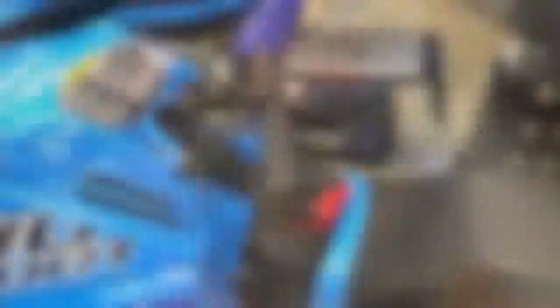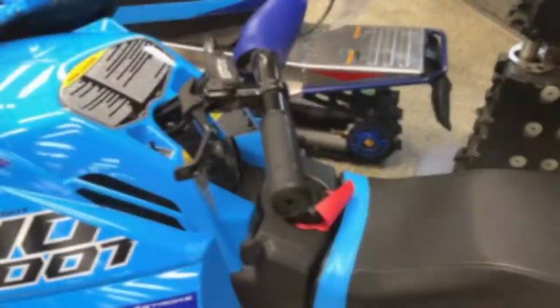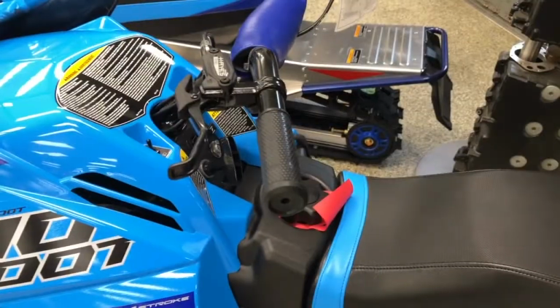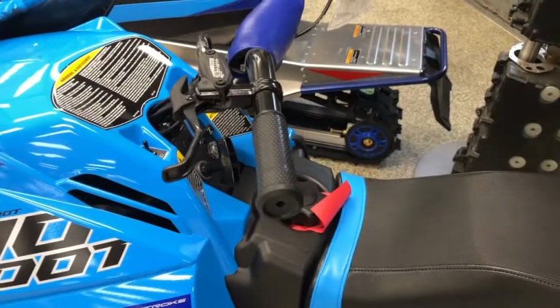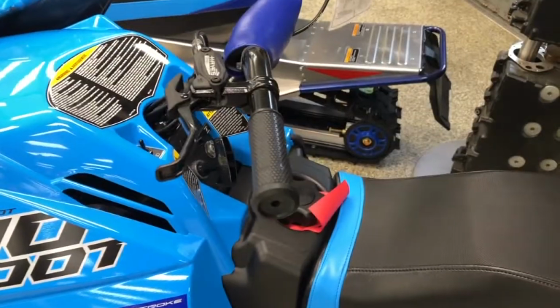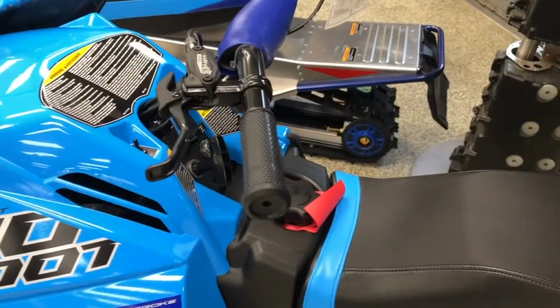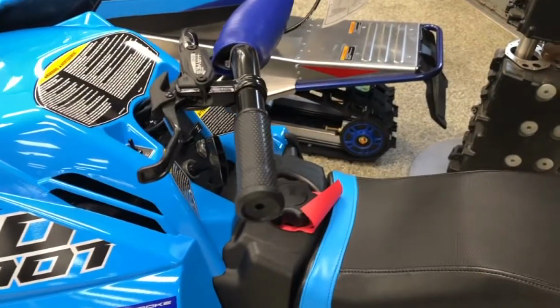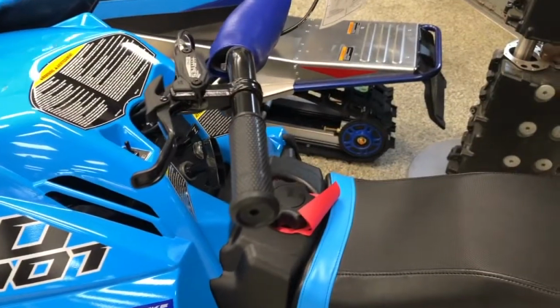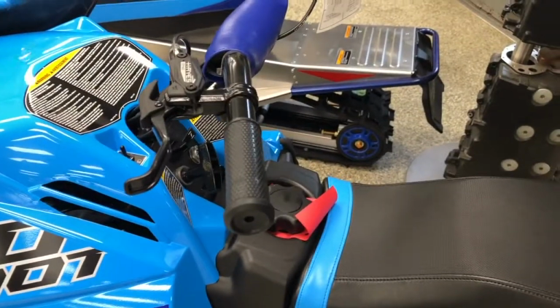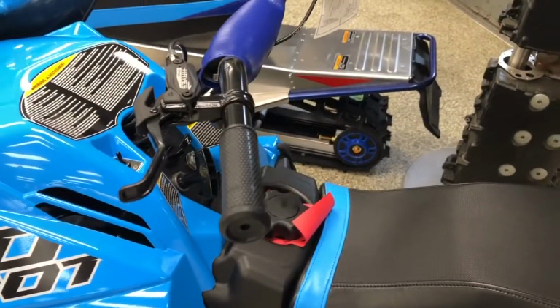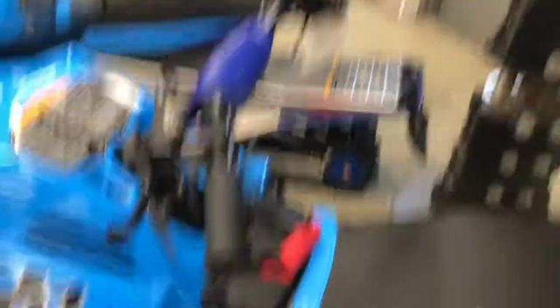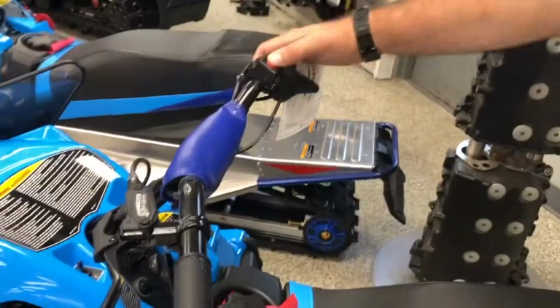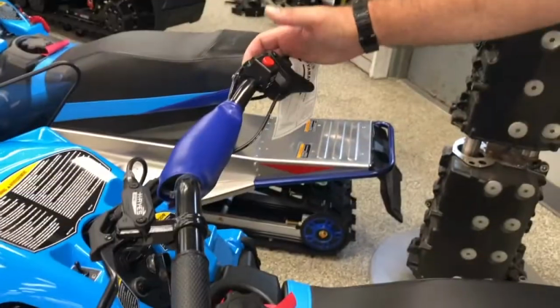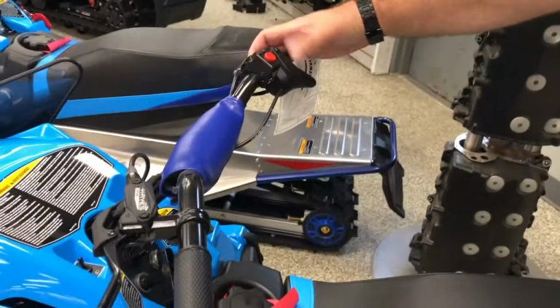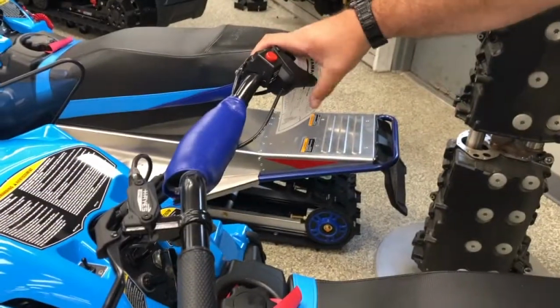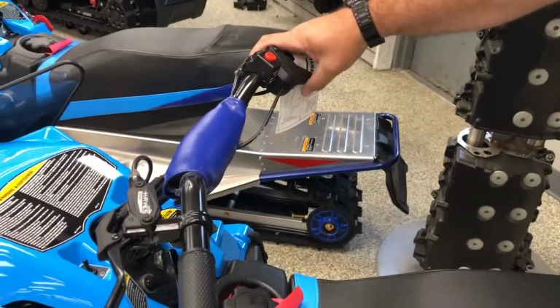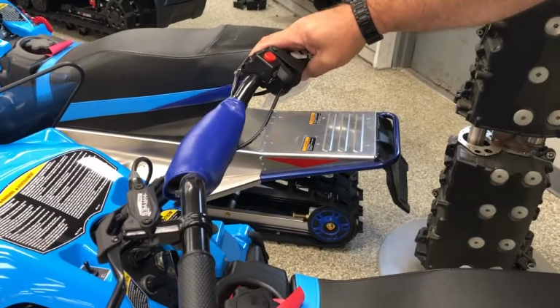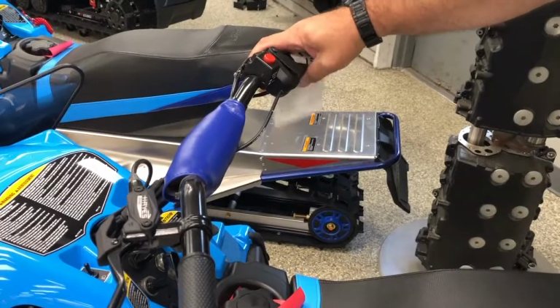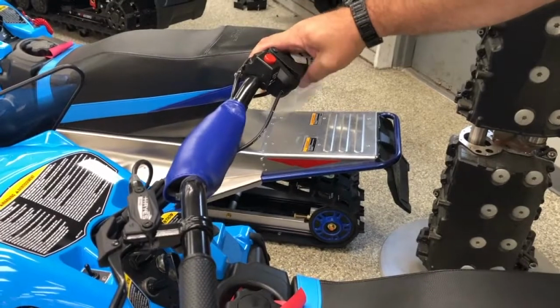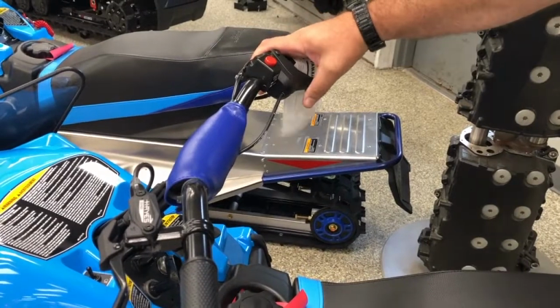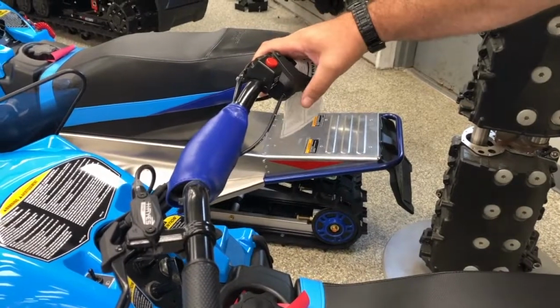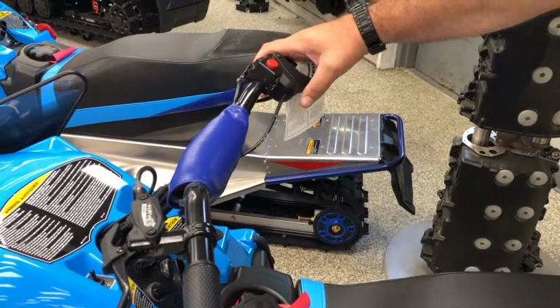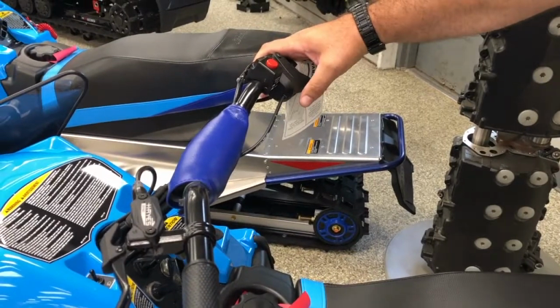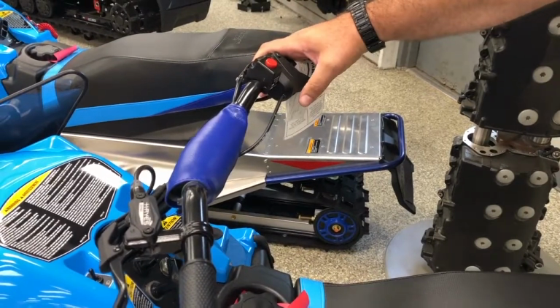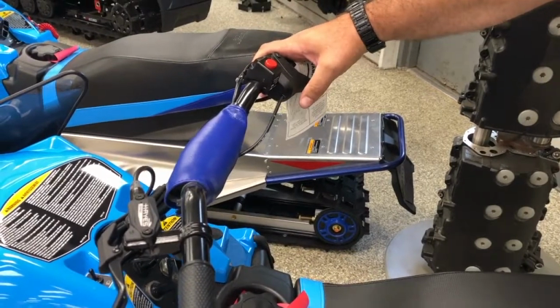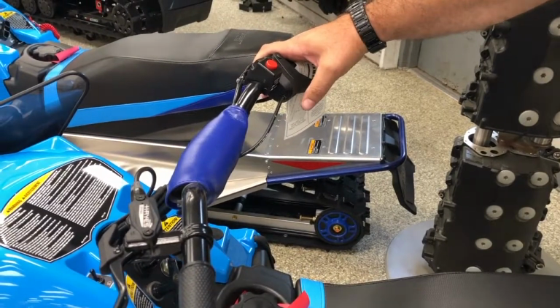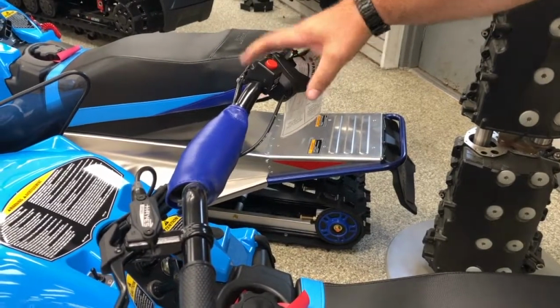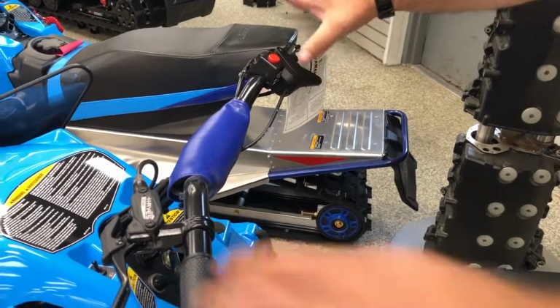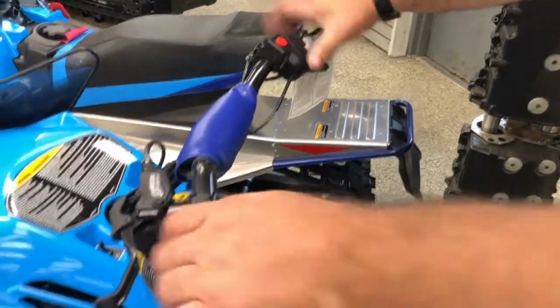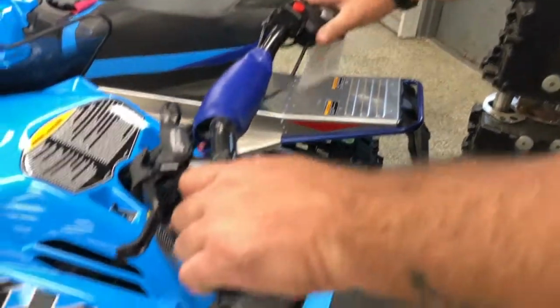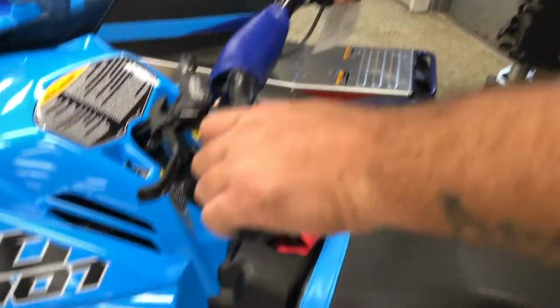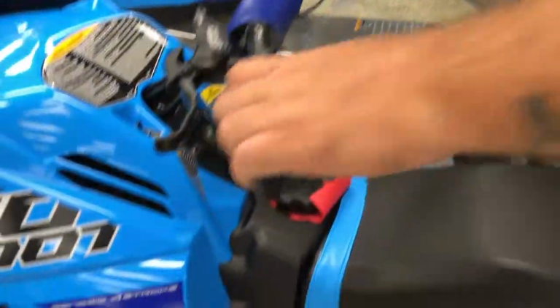We have the electric start here just like a traditional snowmobile, throttle just like a traditional snowmobile, and heated grips.